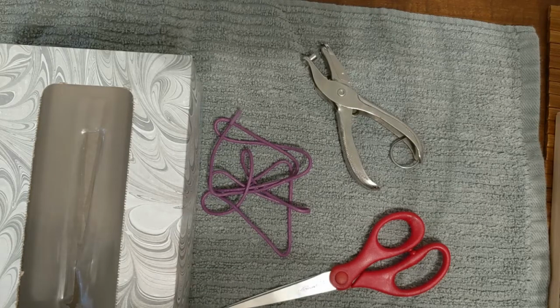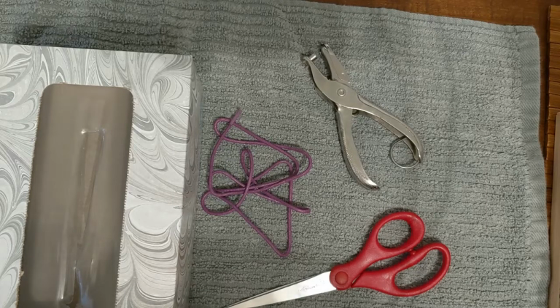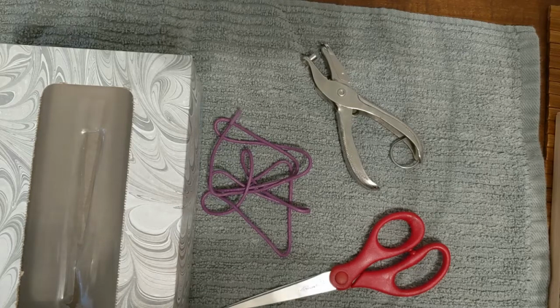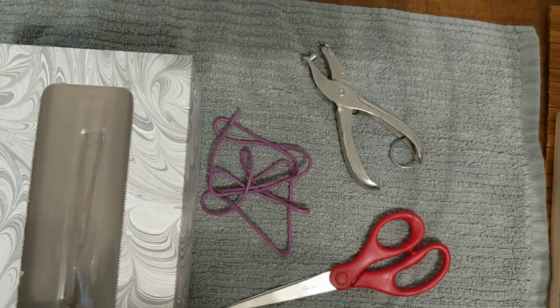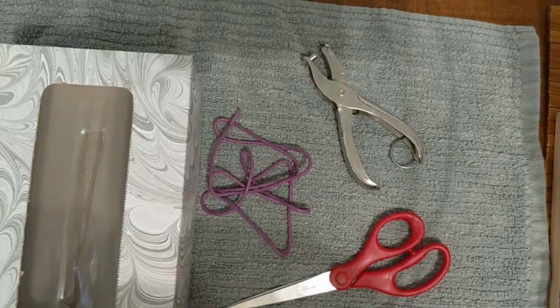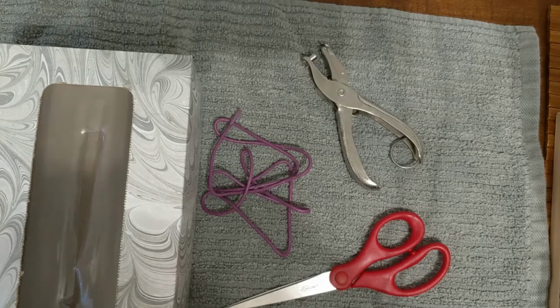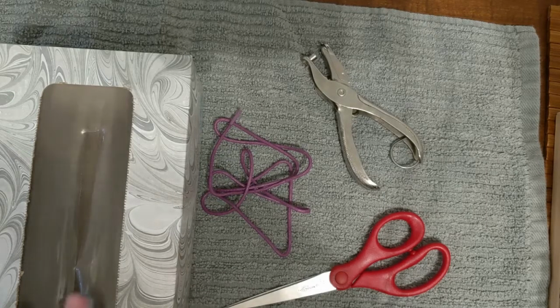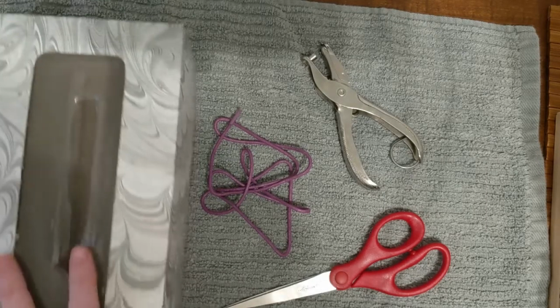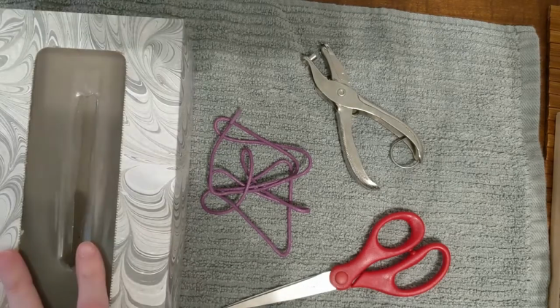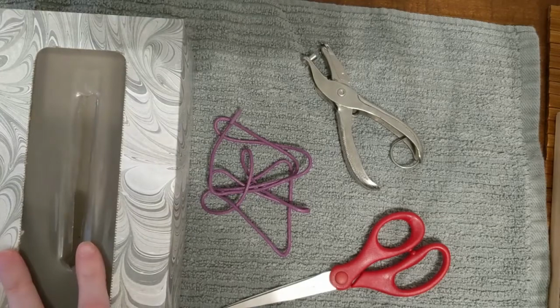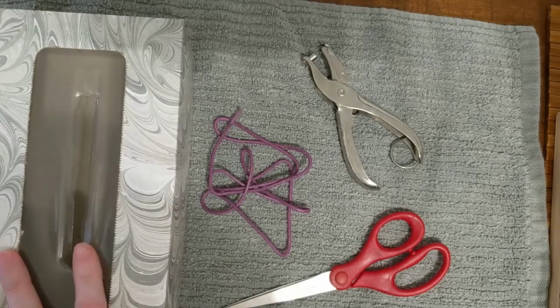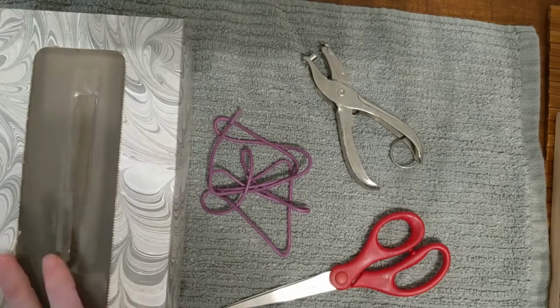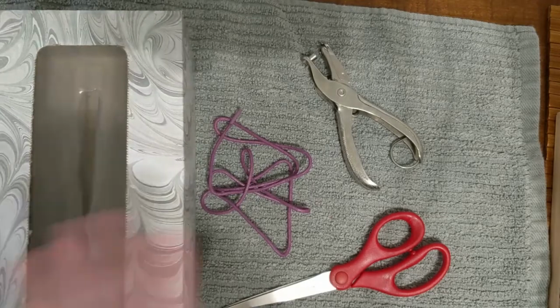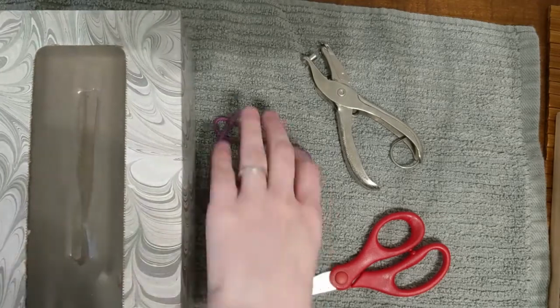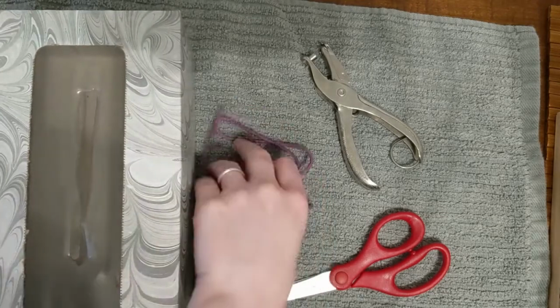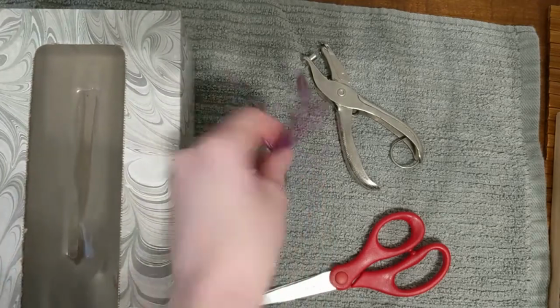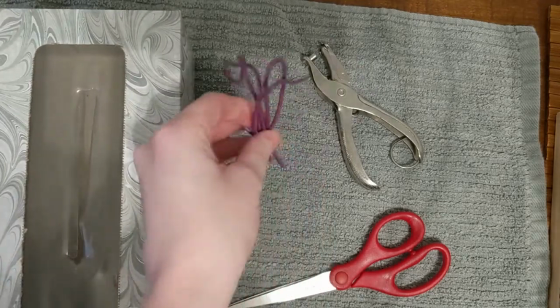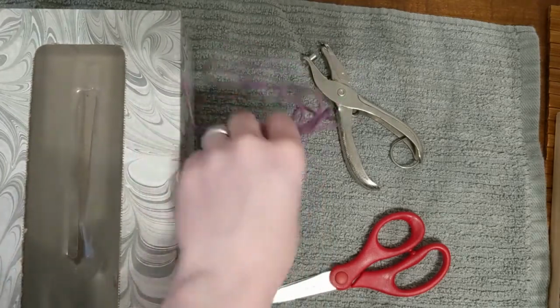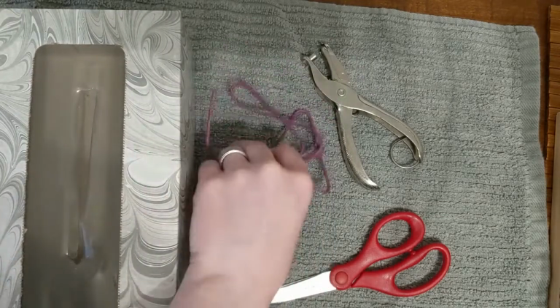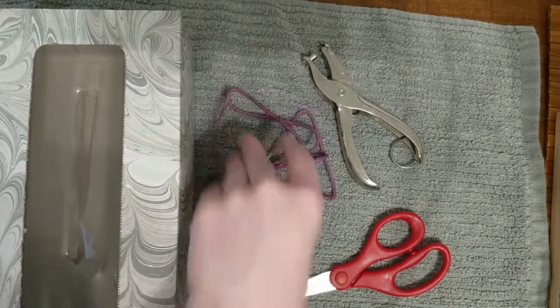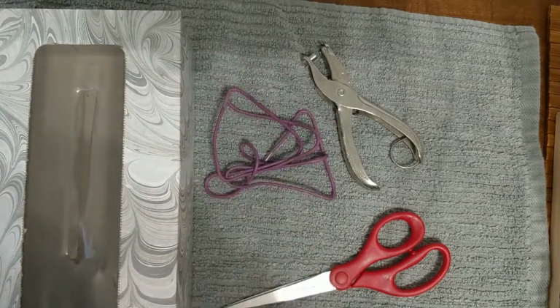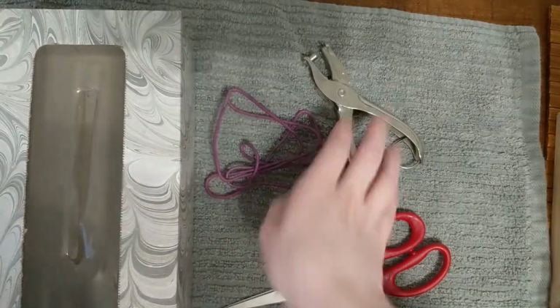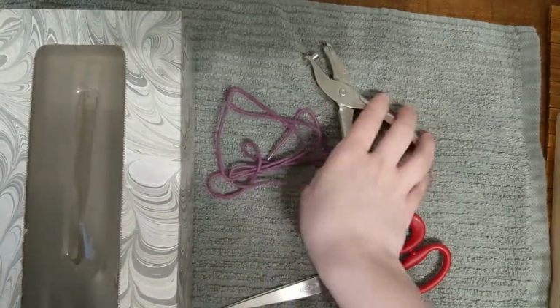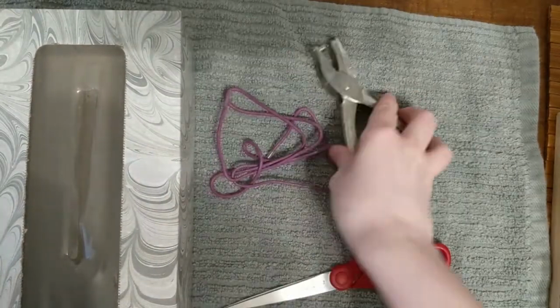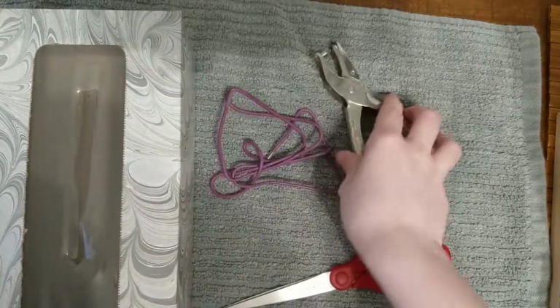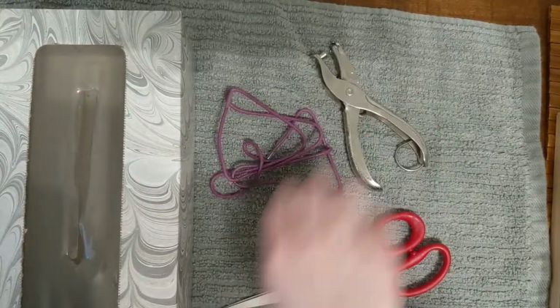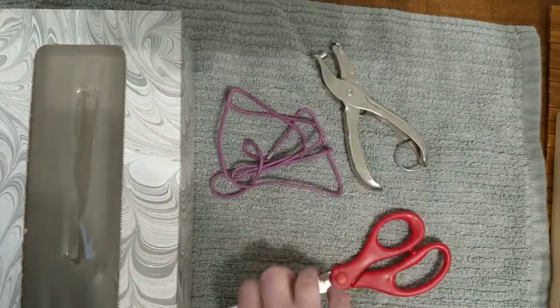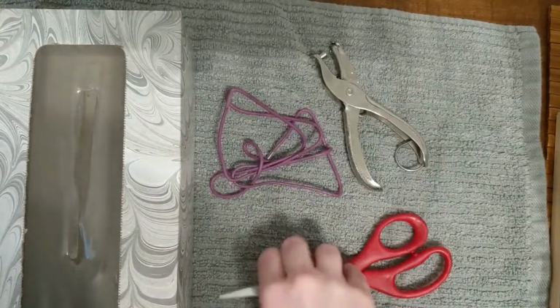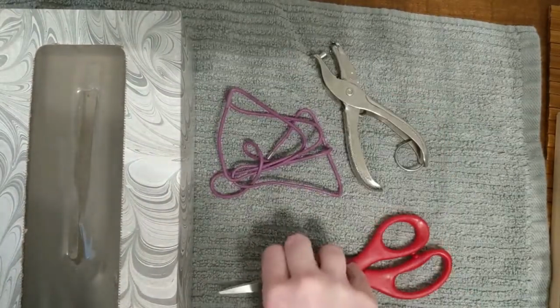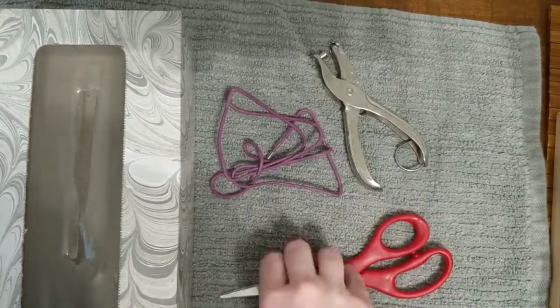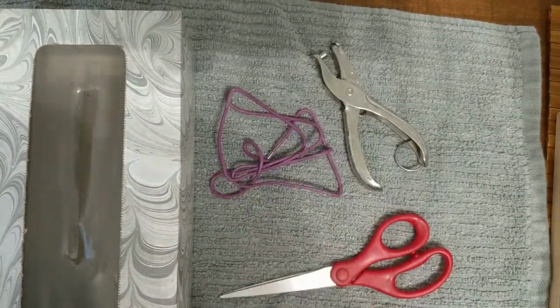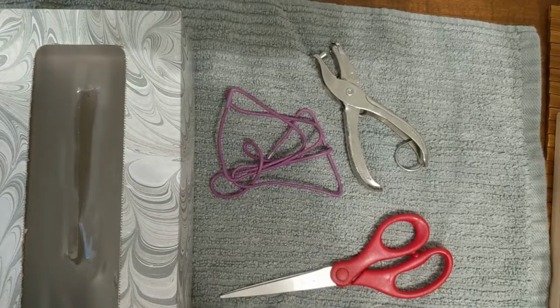All you need is an empty Kleenex box, a shoelace, a hole punch, and a pair of scissors.